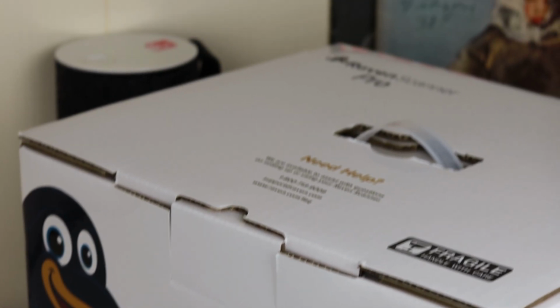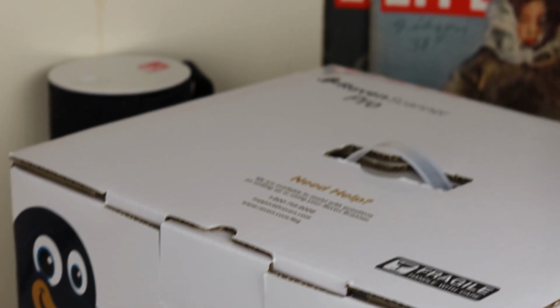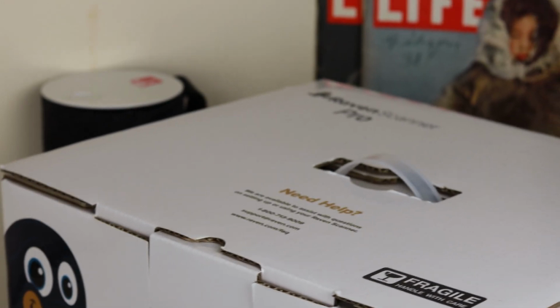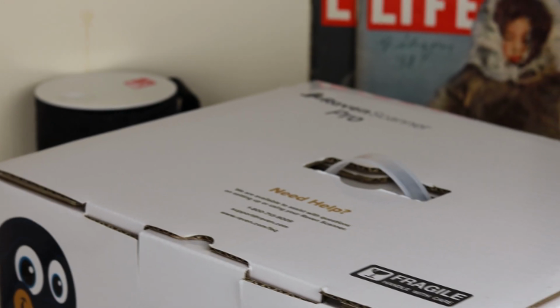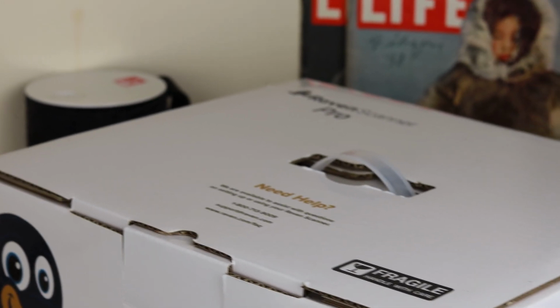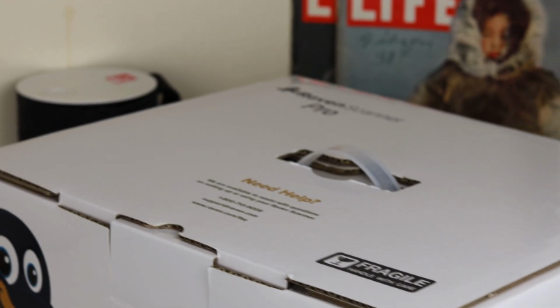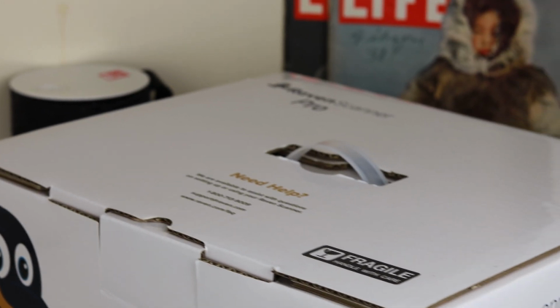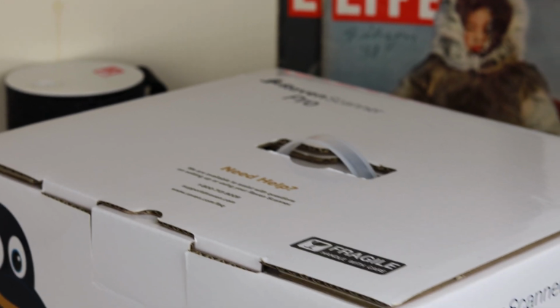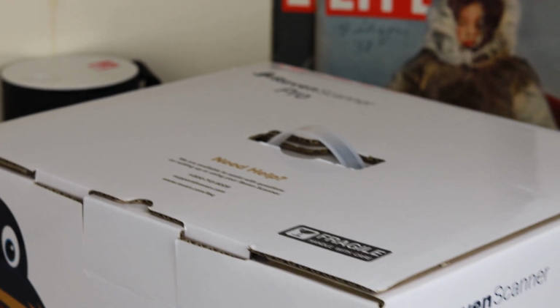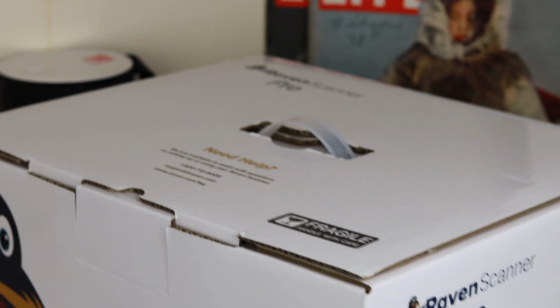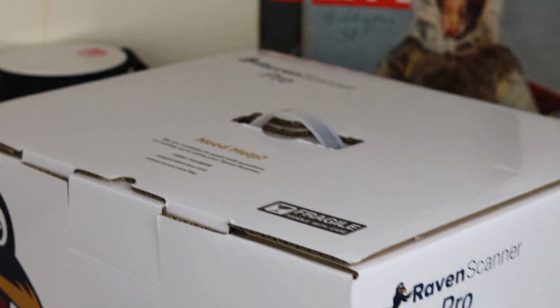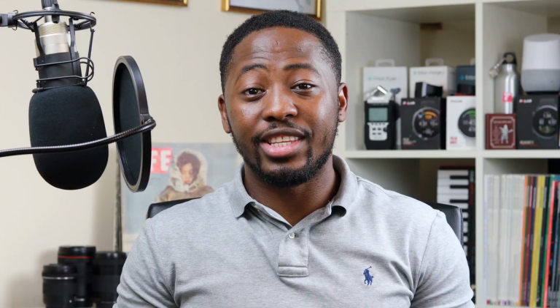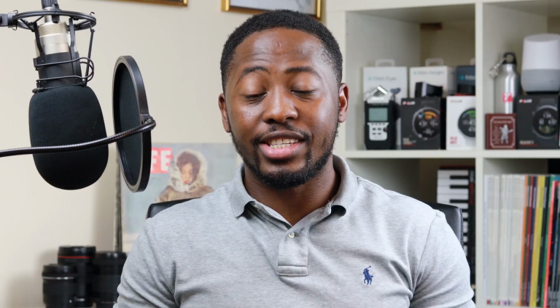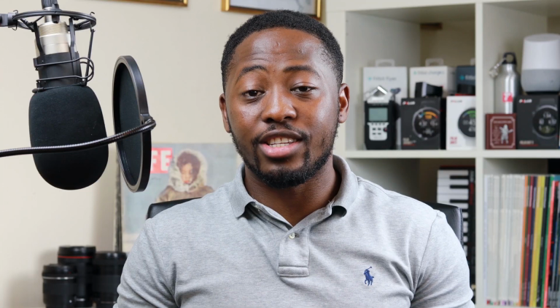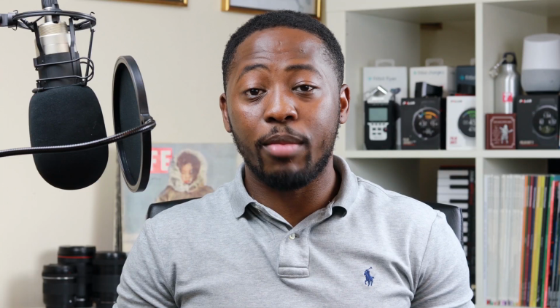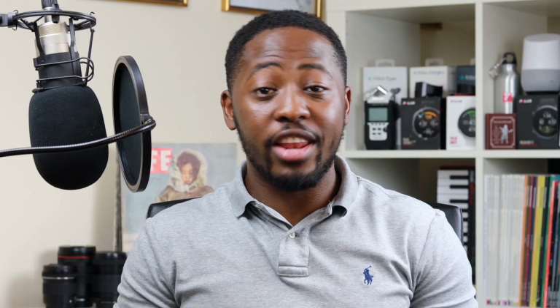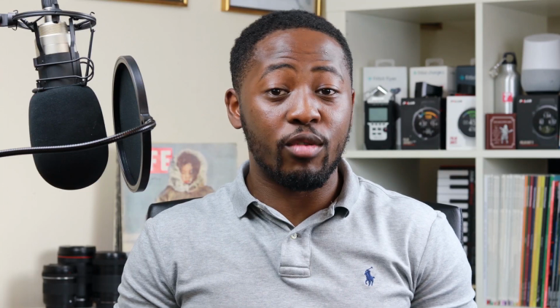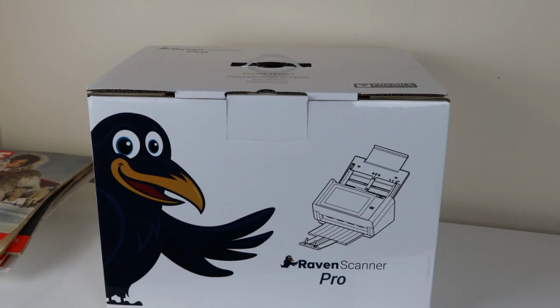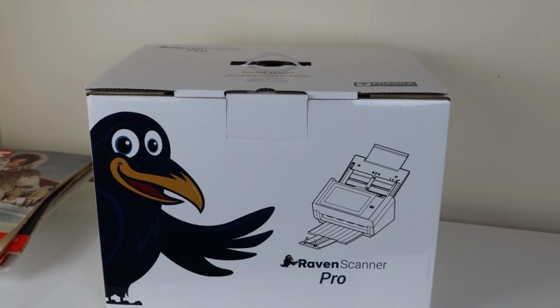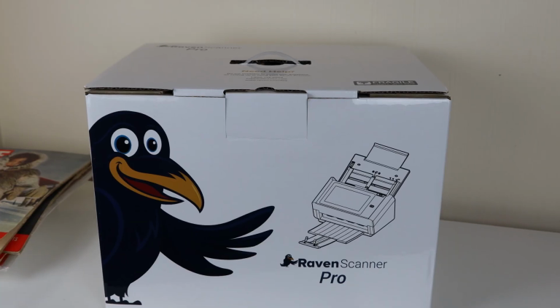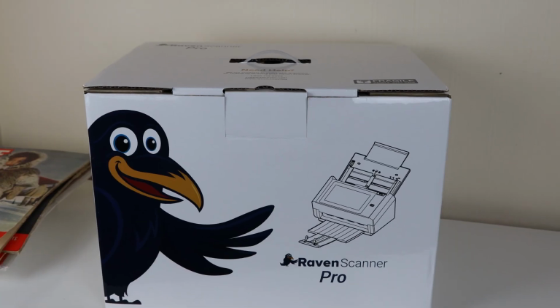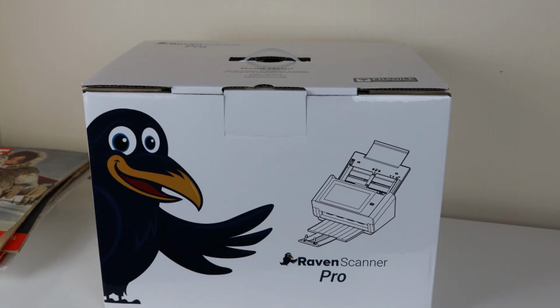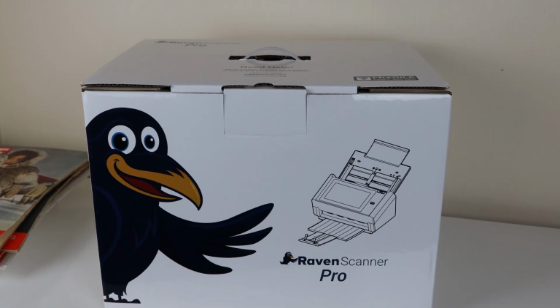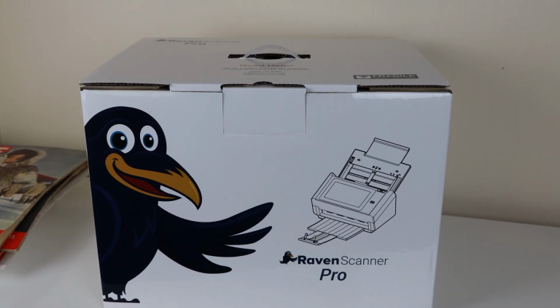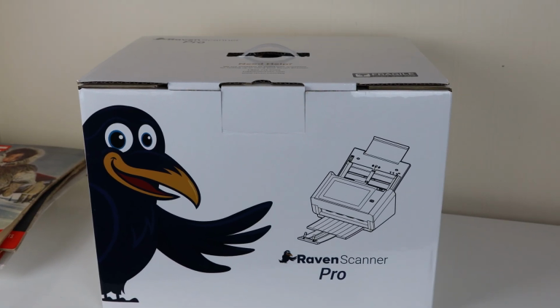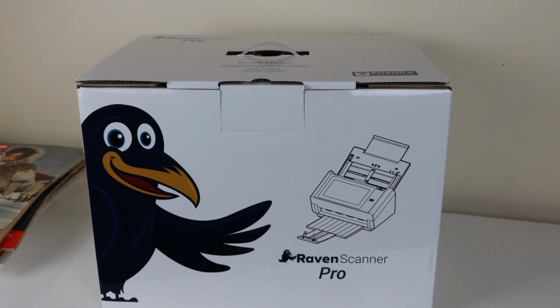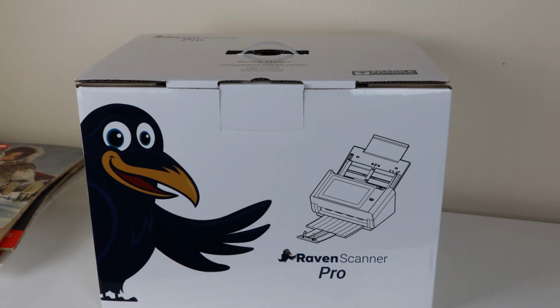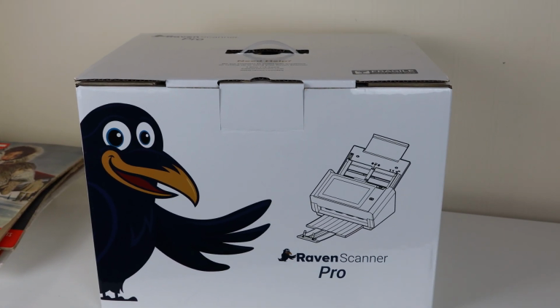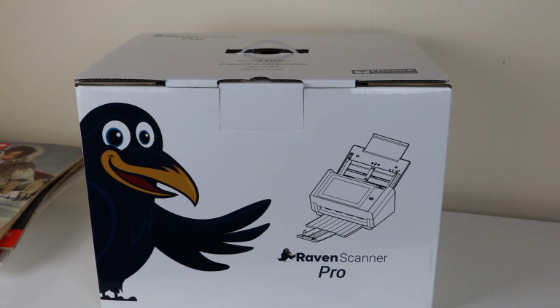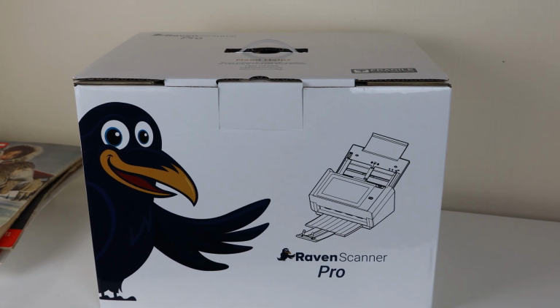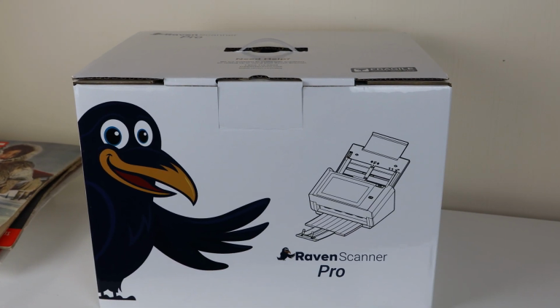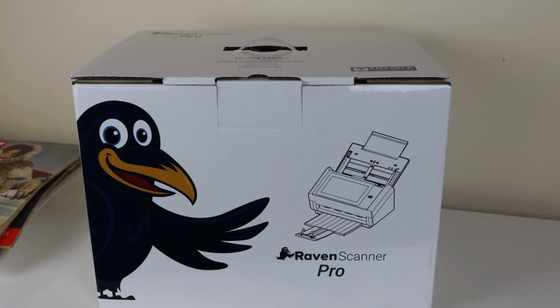In this video I'm going to be covering the unboxing, the setup, and the review. Feel free to skip to whatever point is relevant to you.